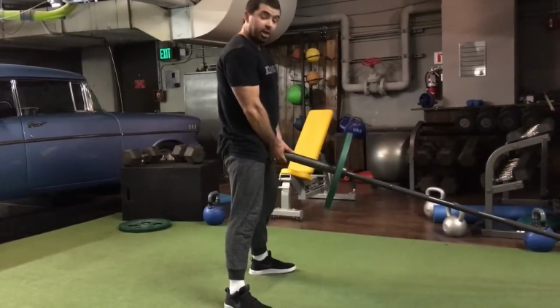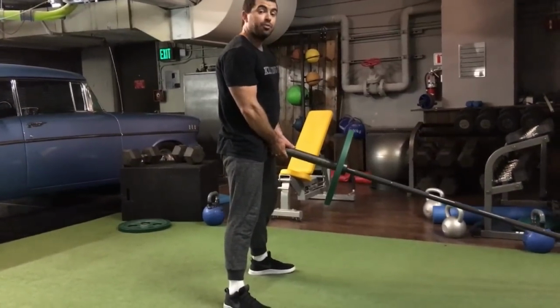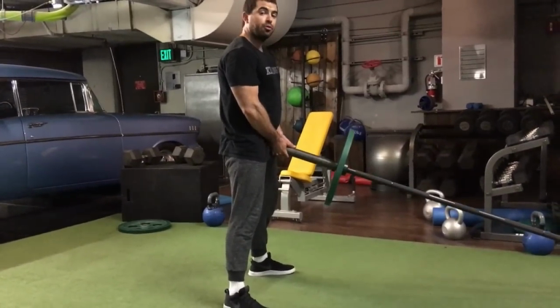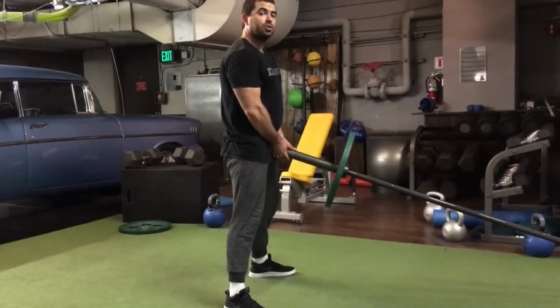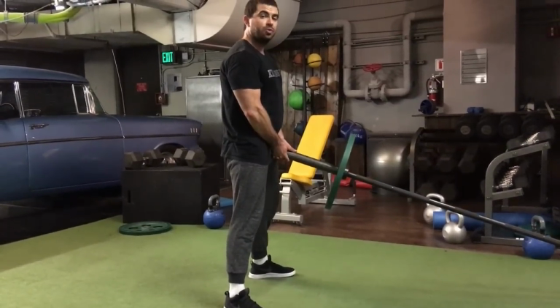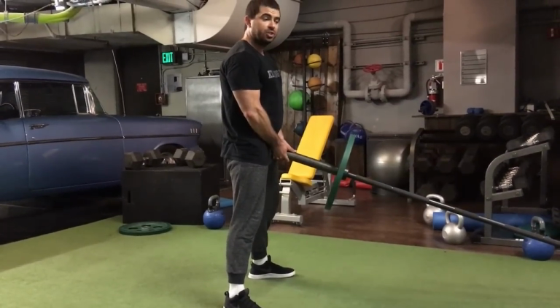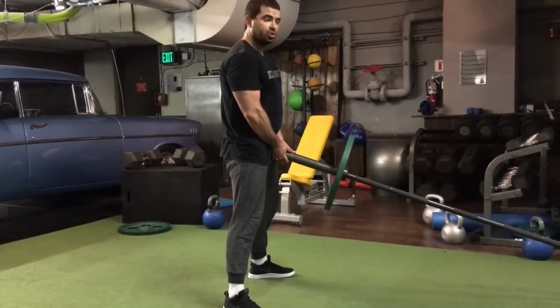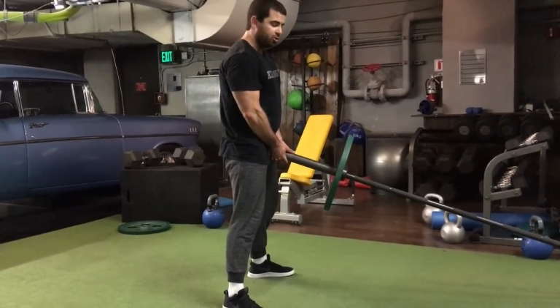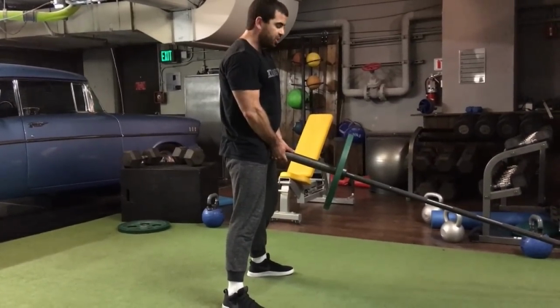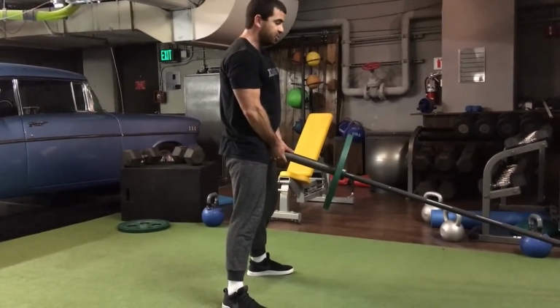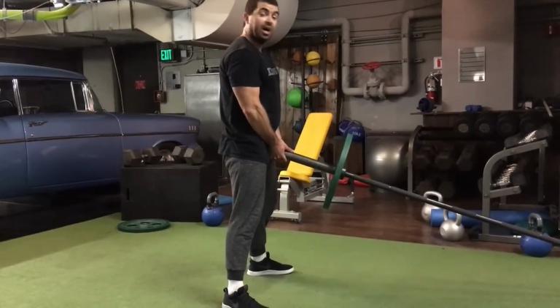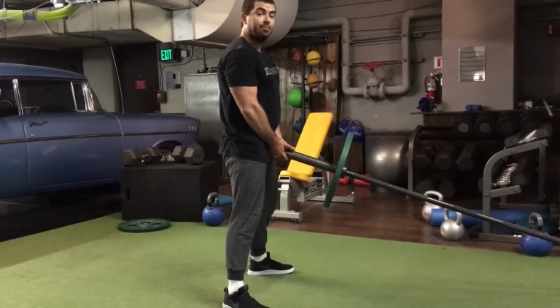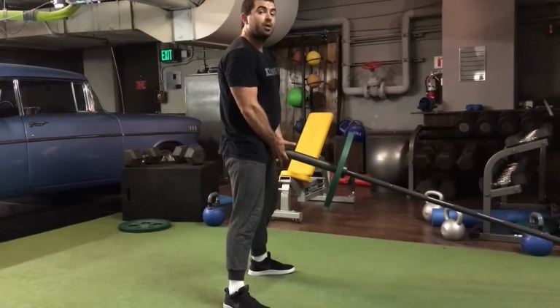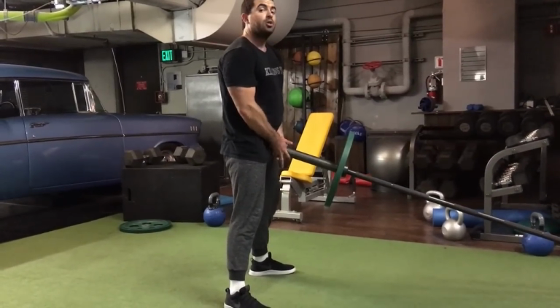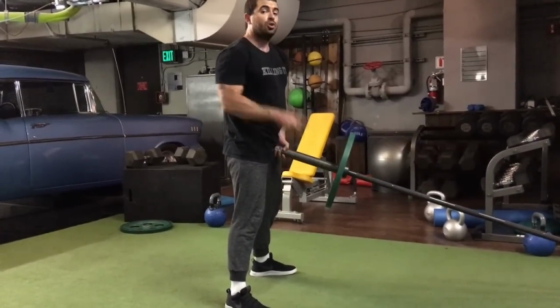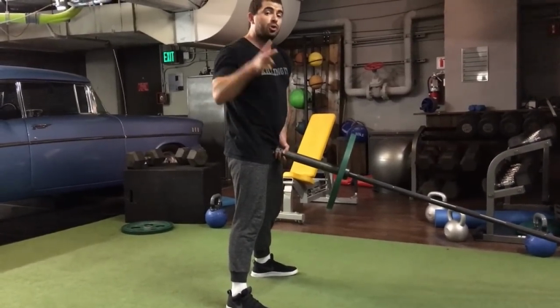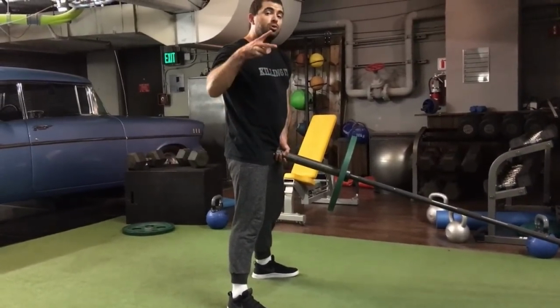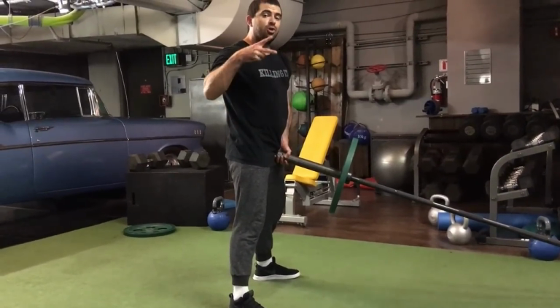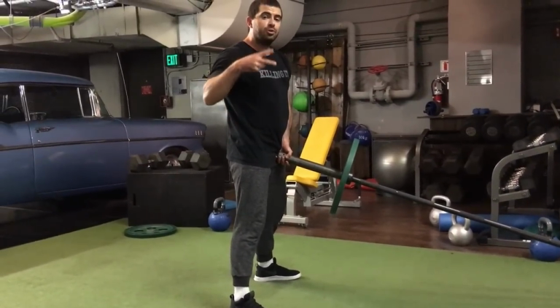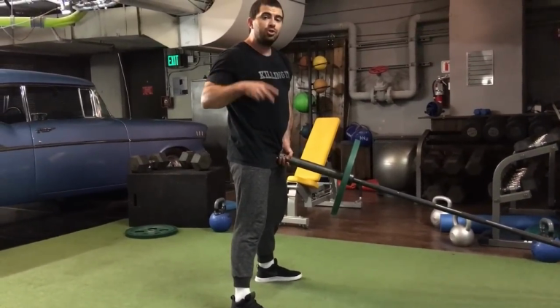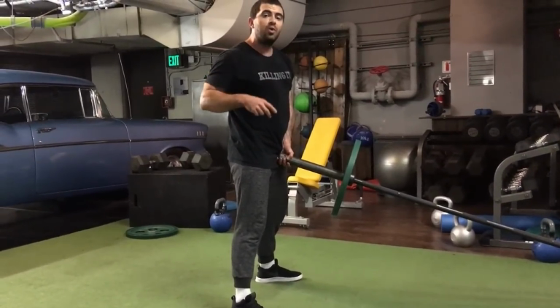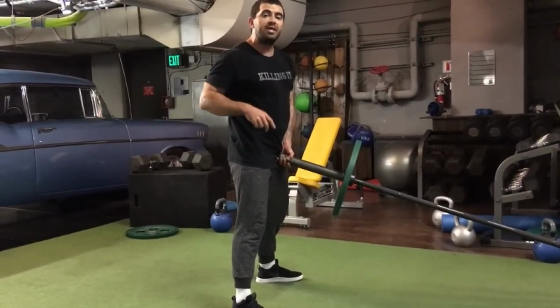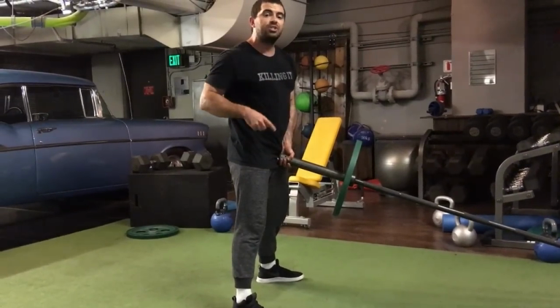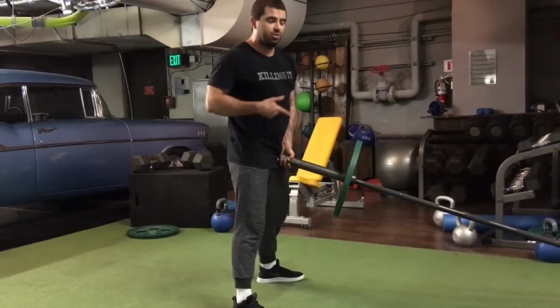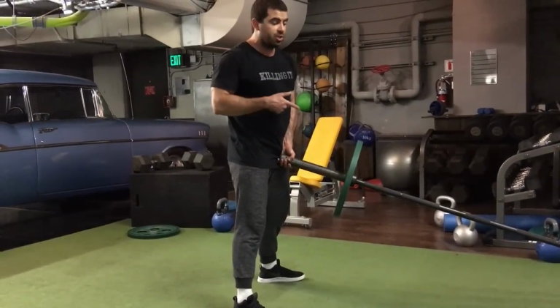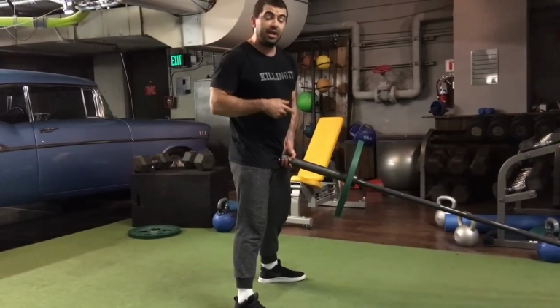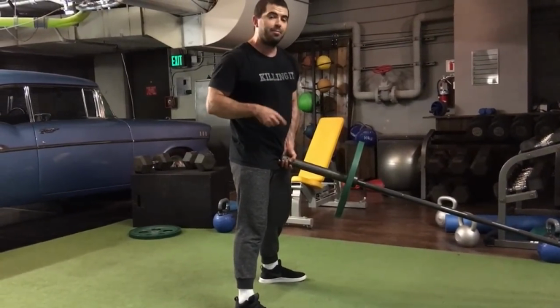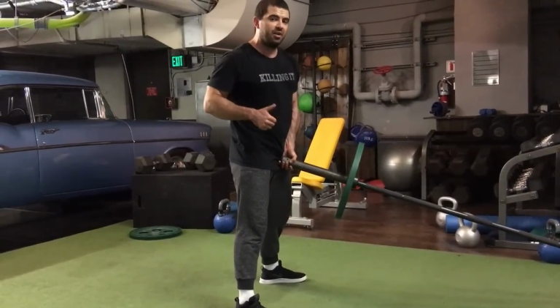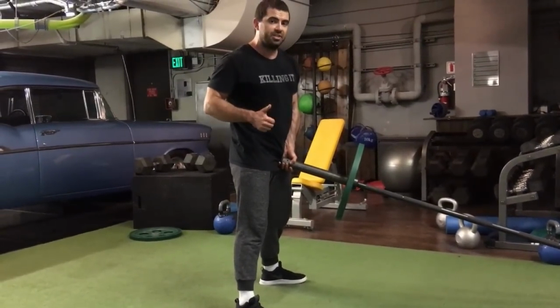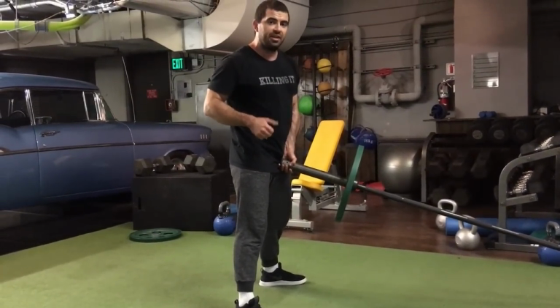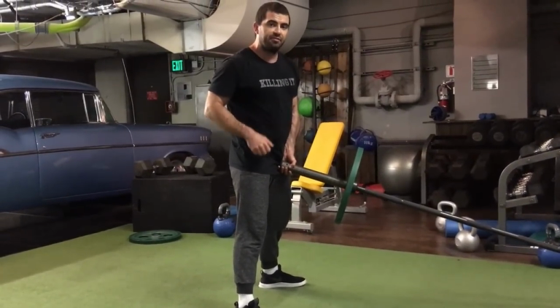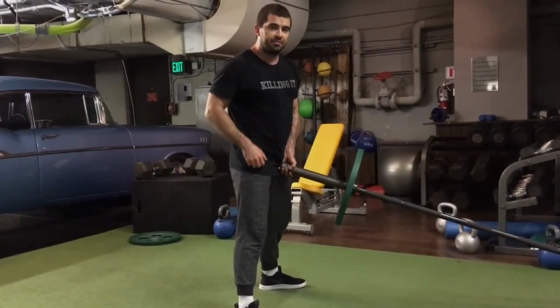Come through and squeeze your glutes at the top. So those are the two ways to use the landmine to deadlift.